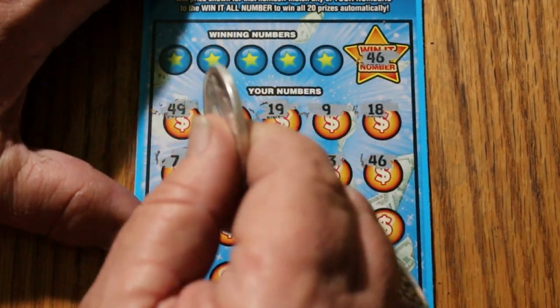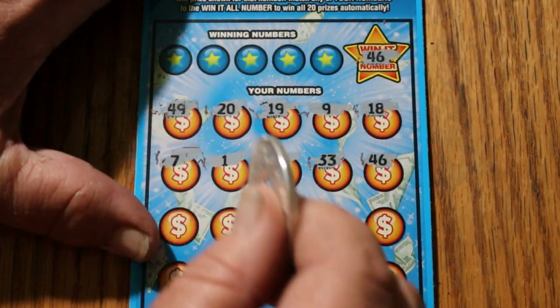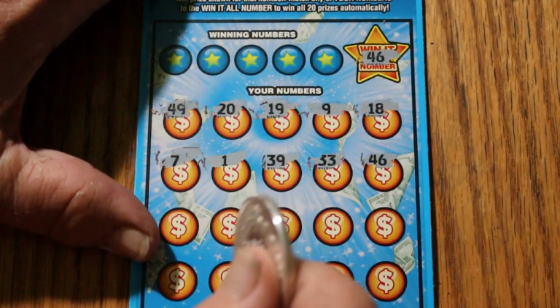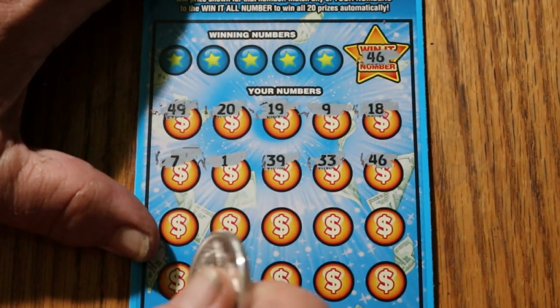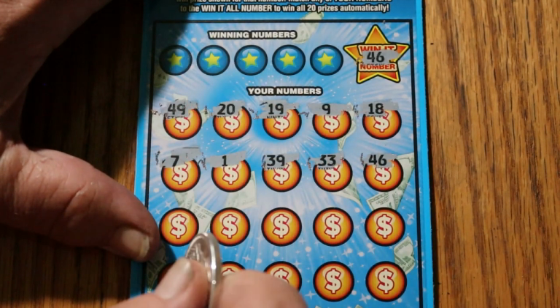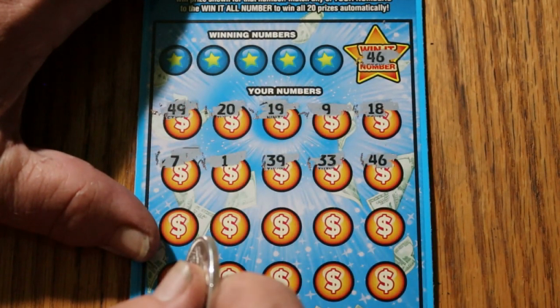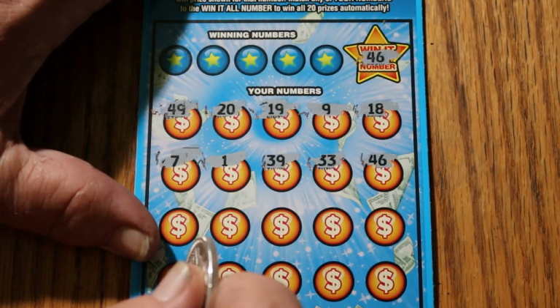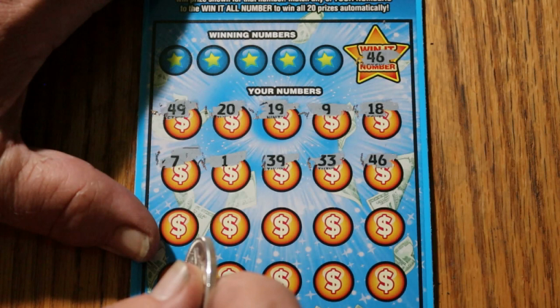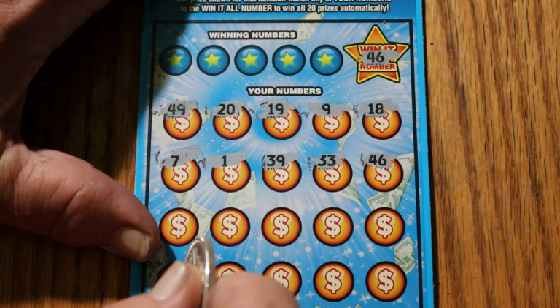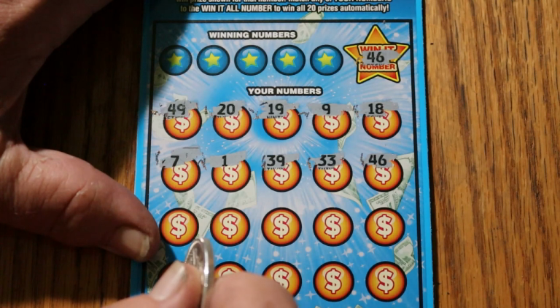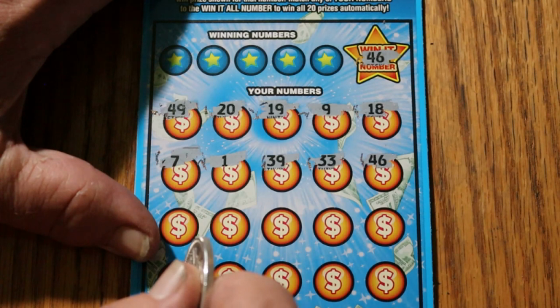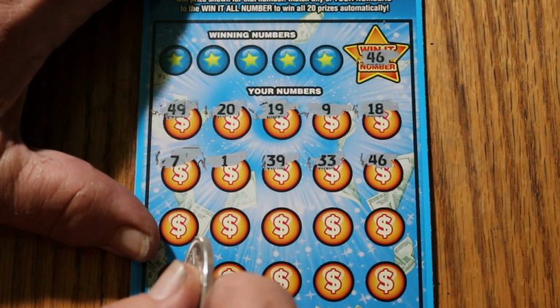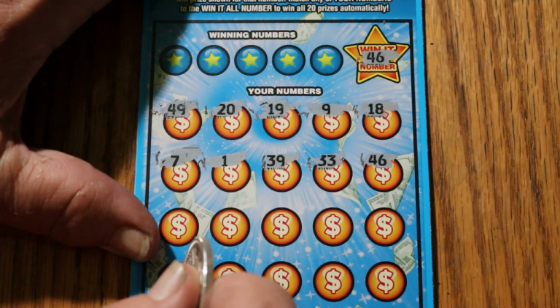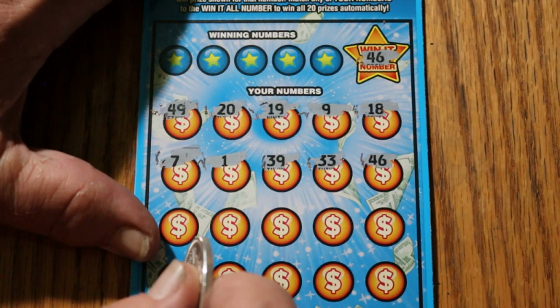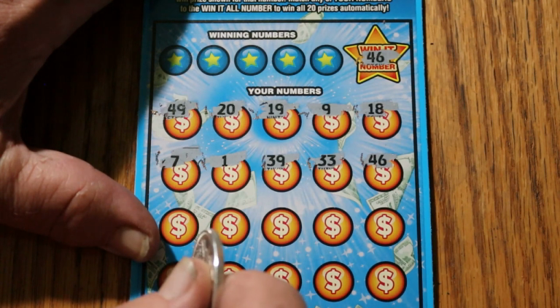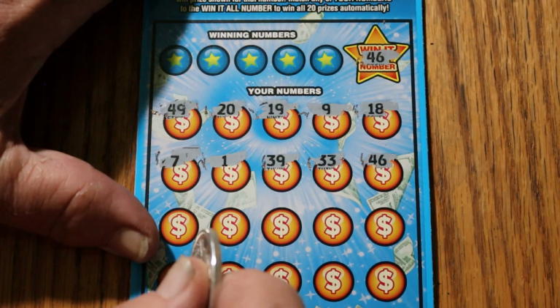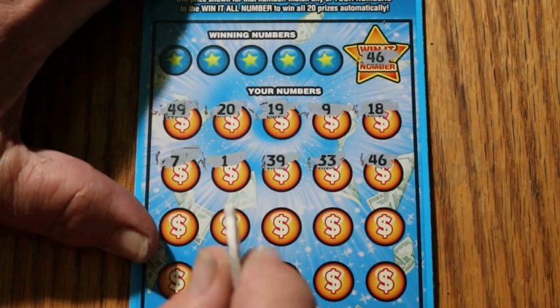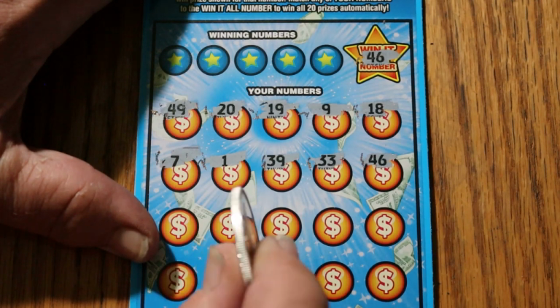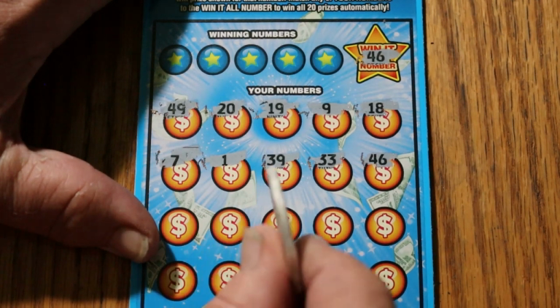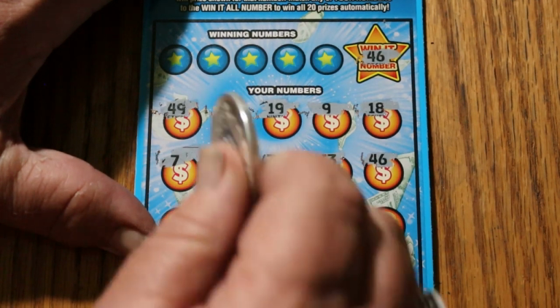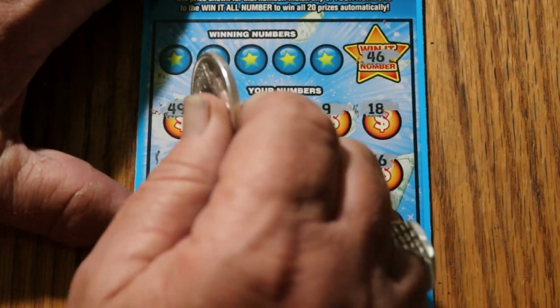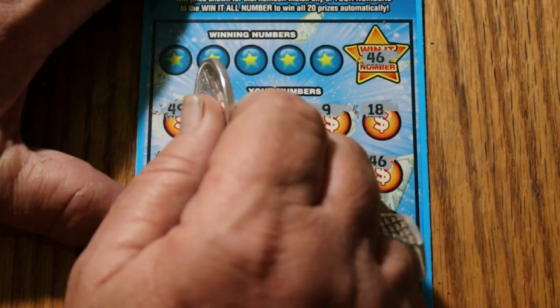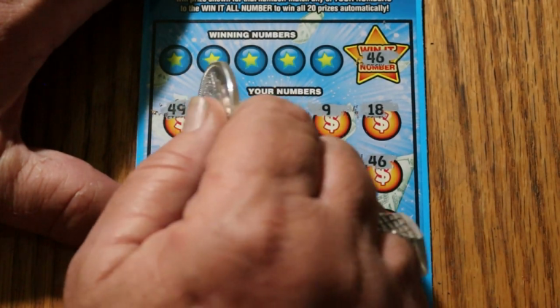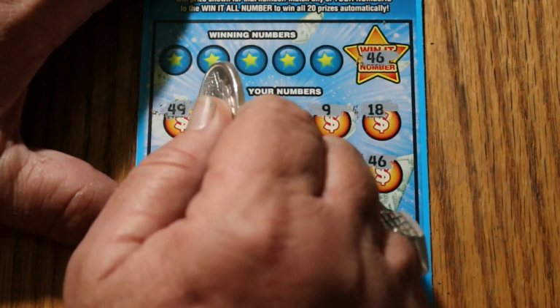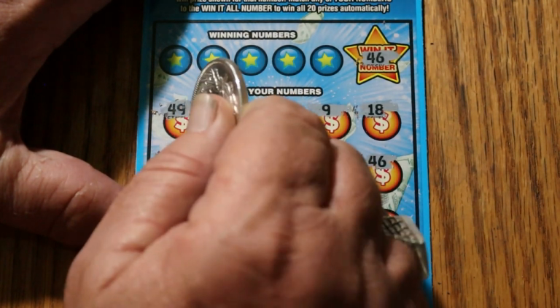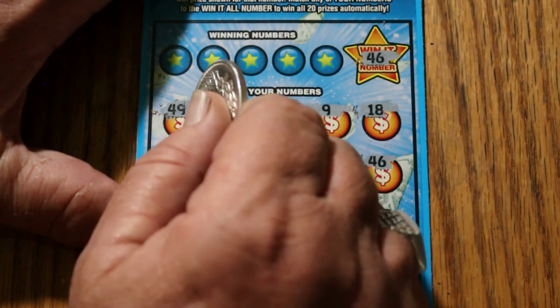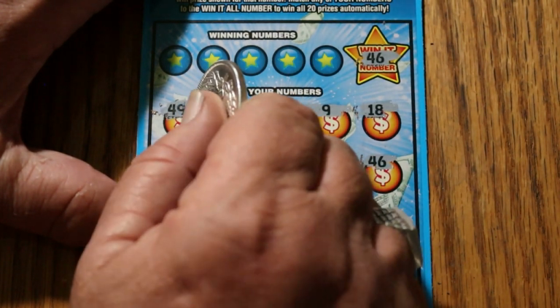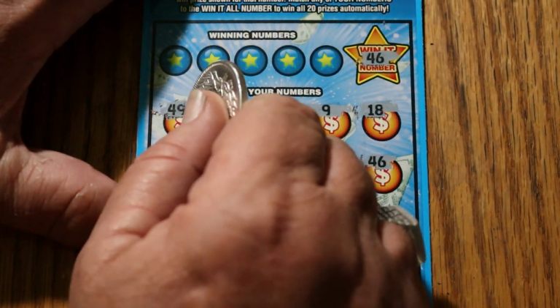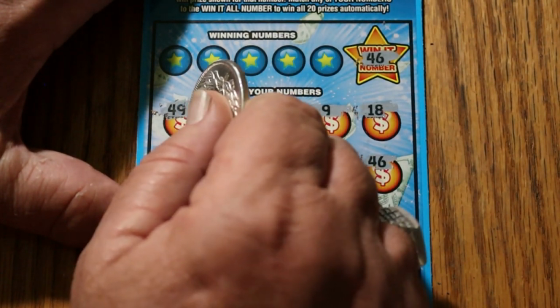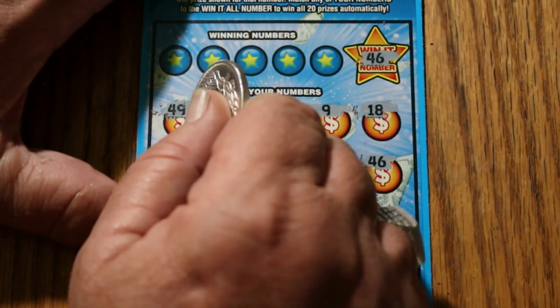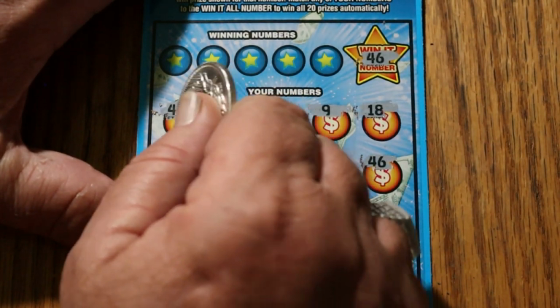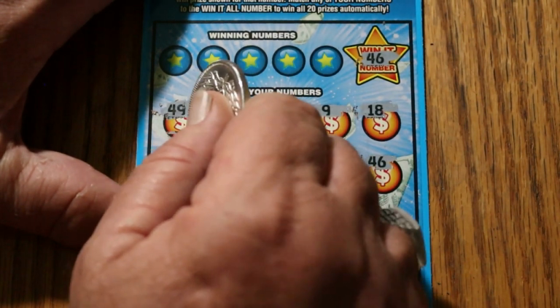I've heard of one person who won $10,000 on the Win-It-All number. Oh, that would be nice. Okay, here we go.